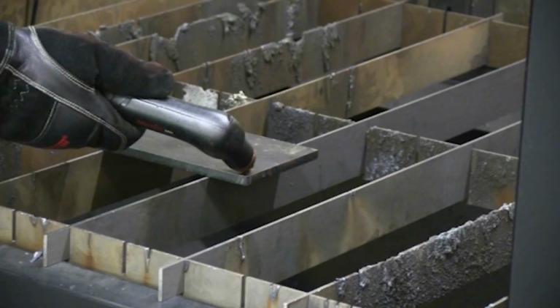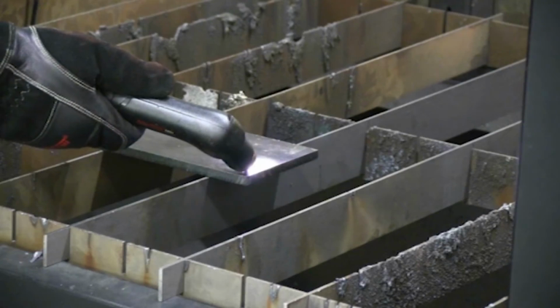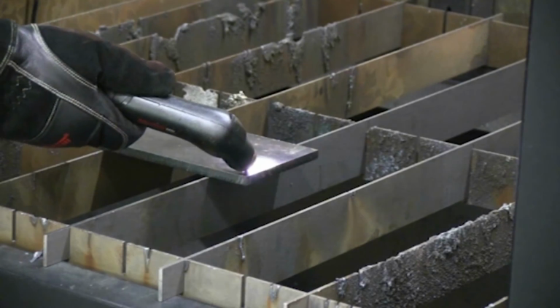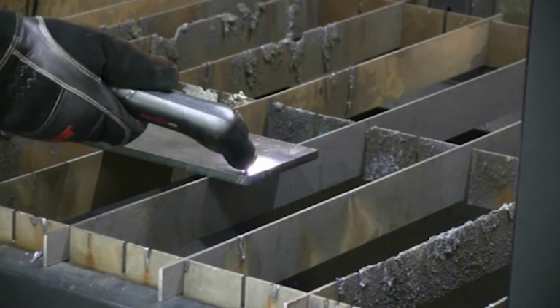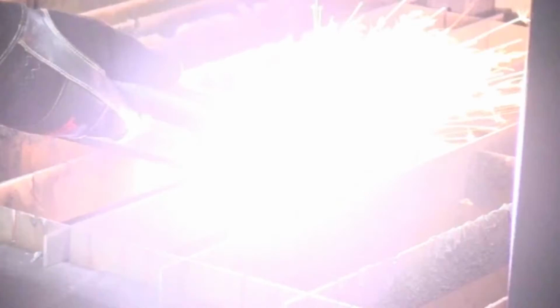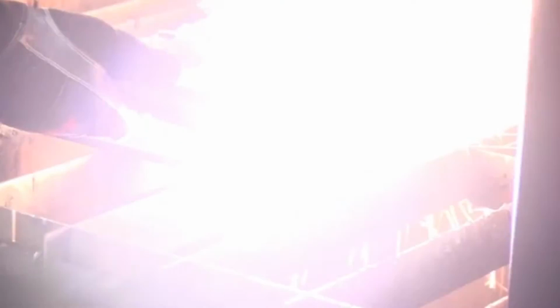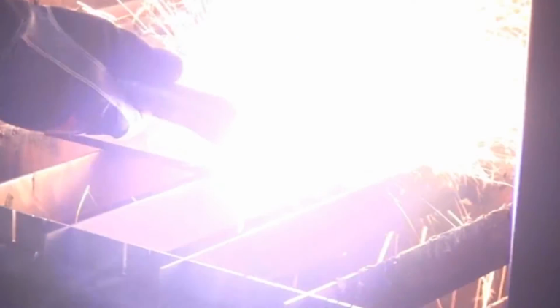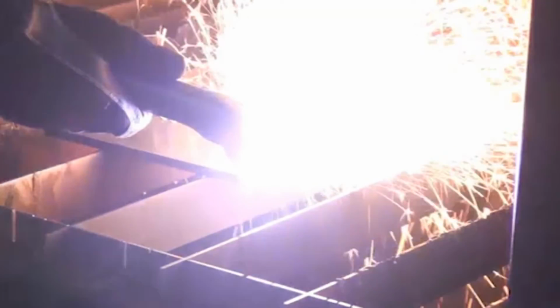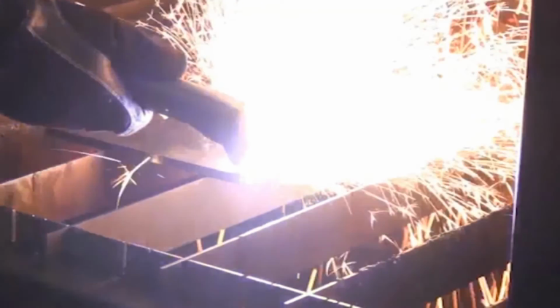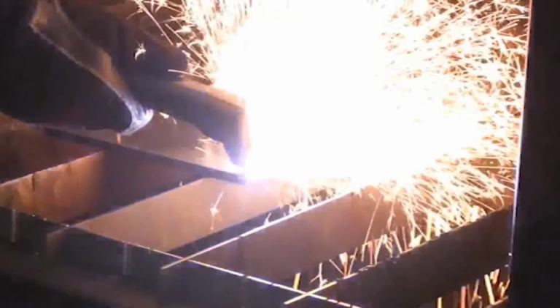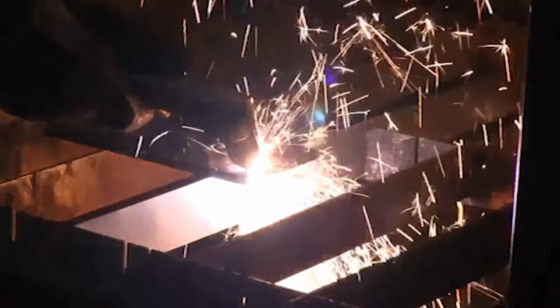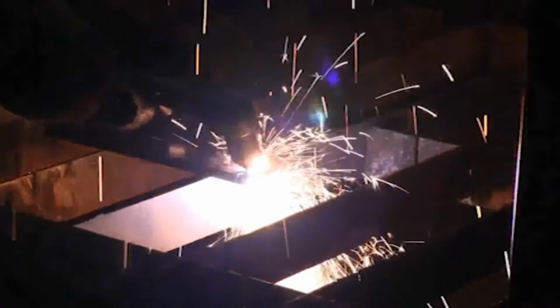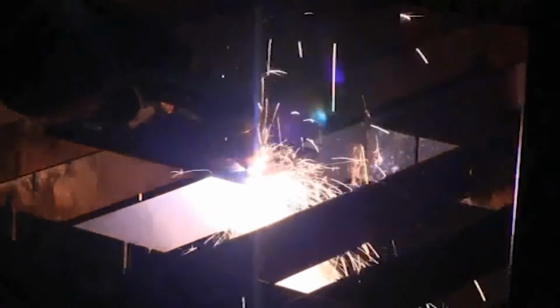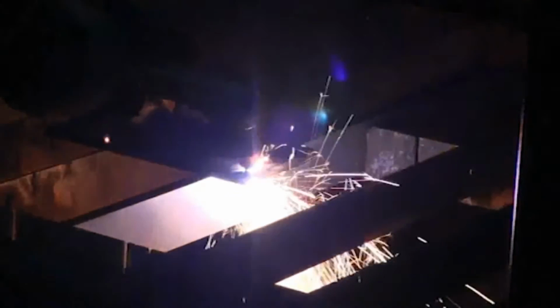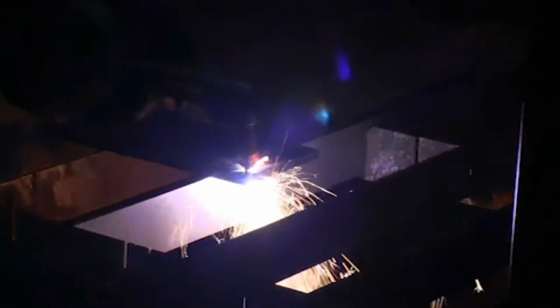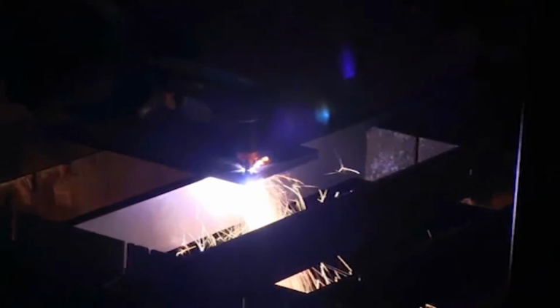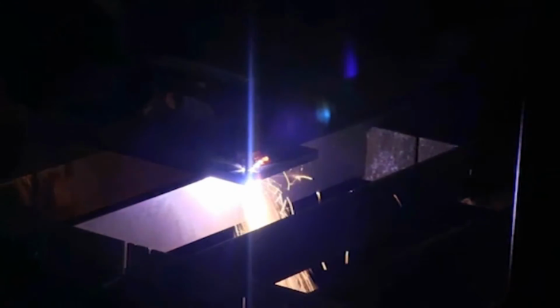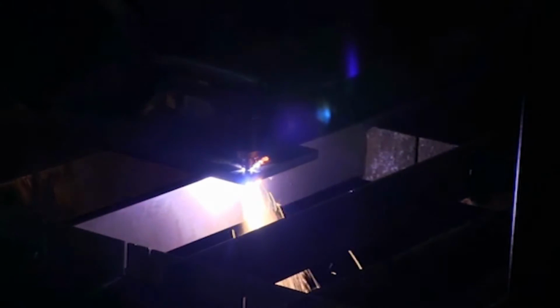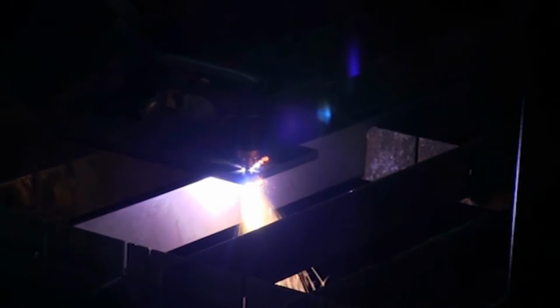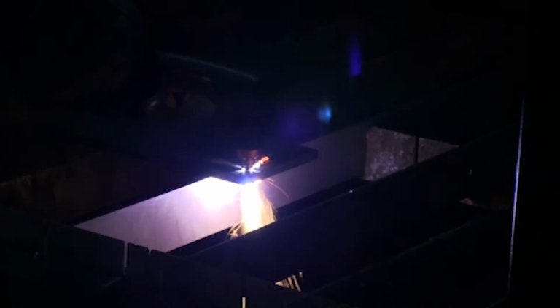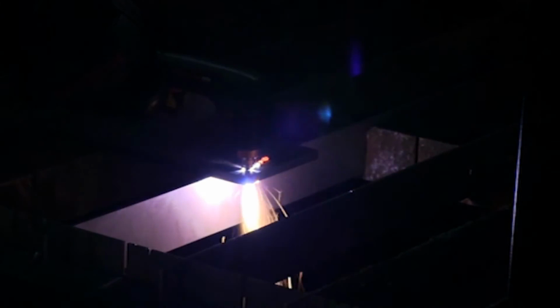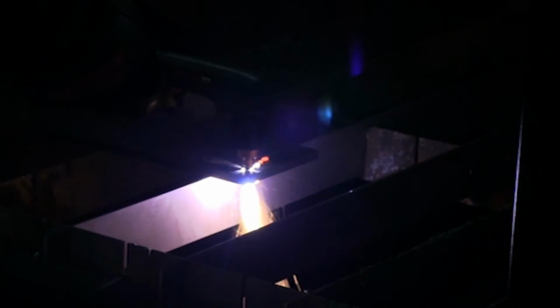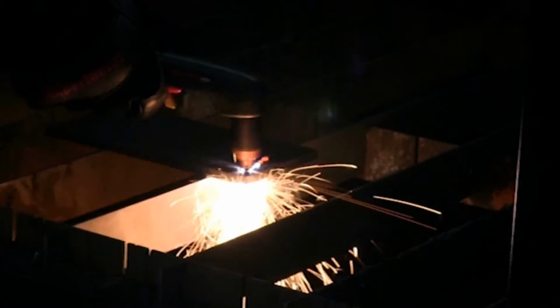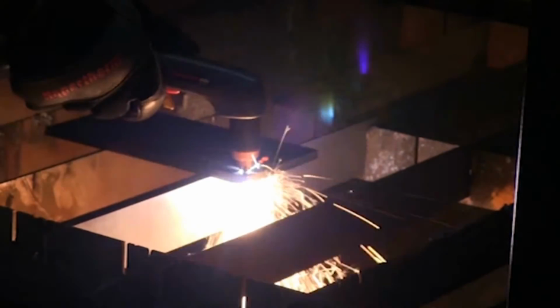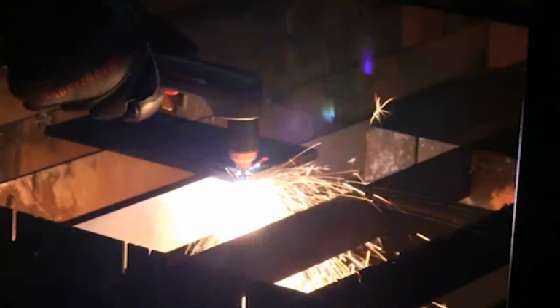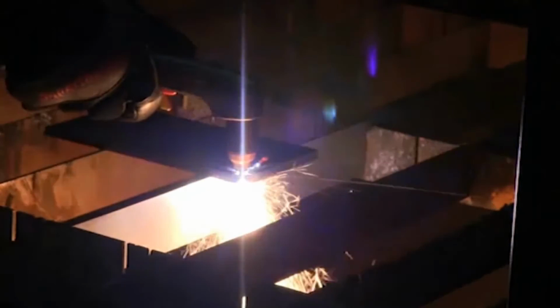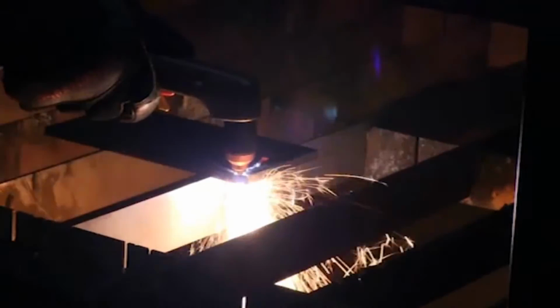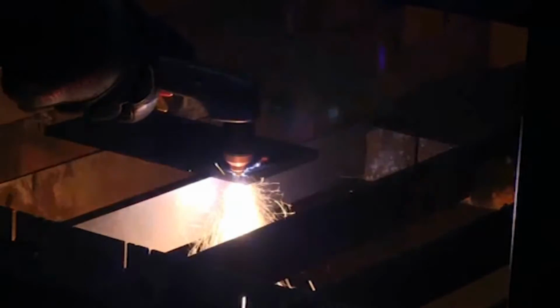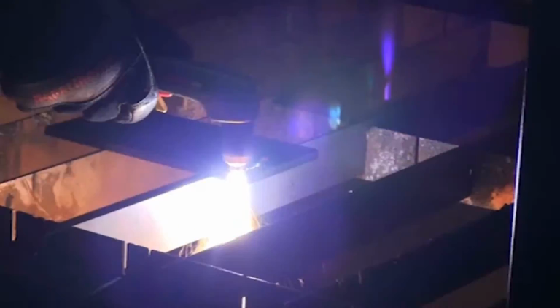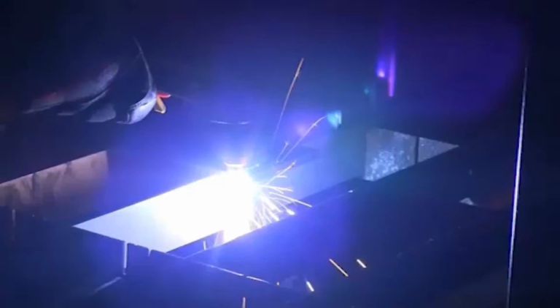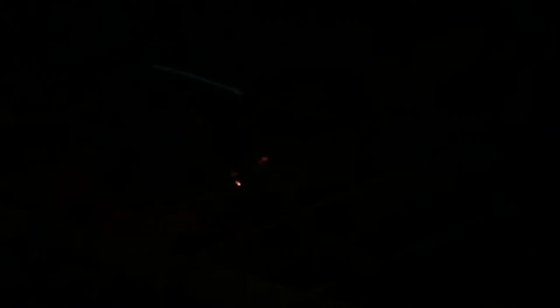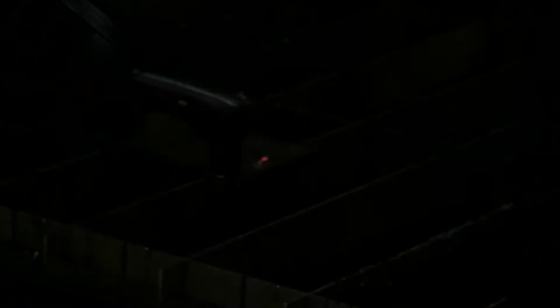However, for piercing on thicker metal, a rolling technique is preferred to prevent damage to the torch consumables from the blowback of molten metal.